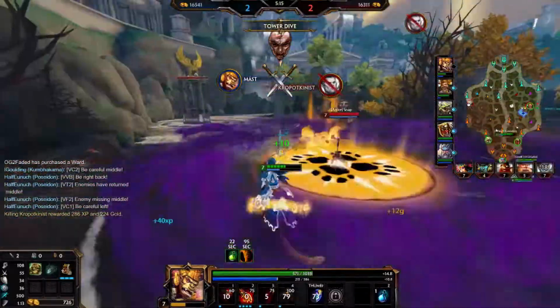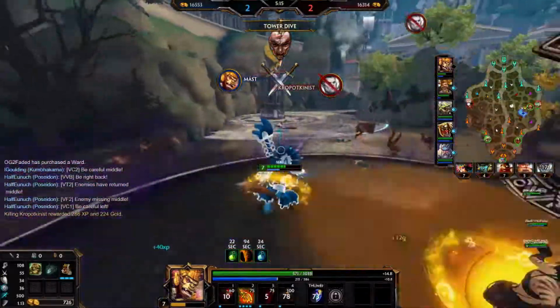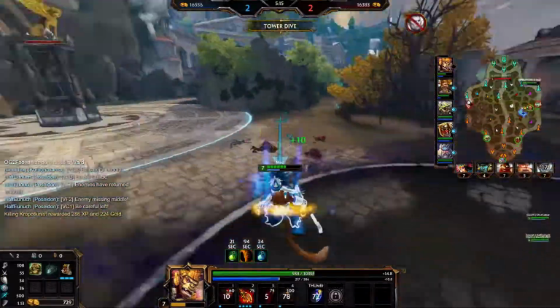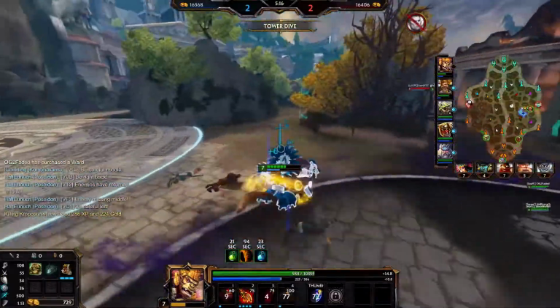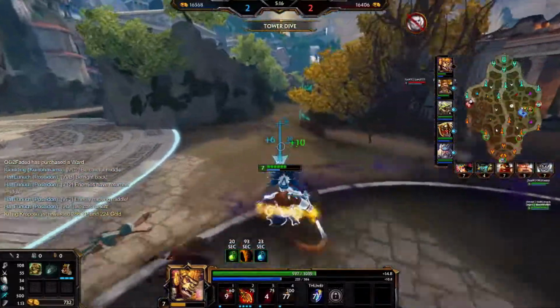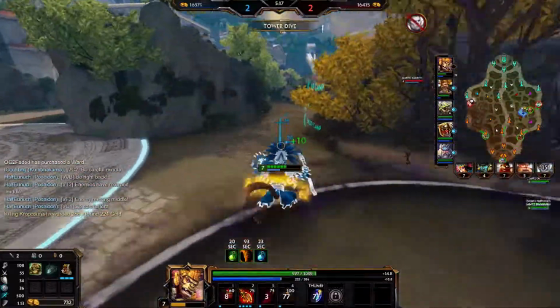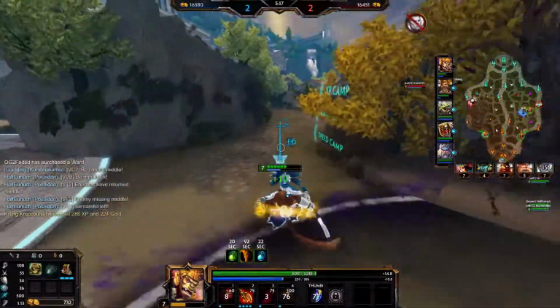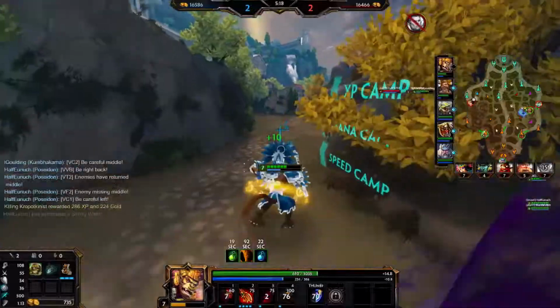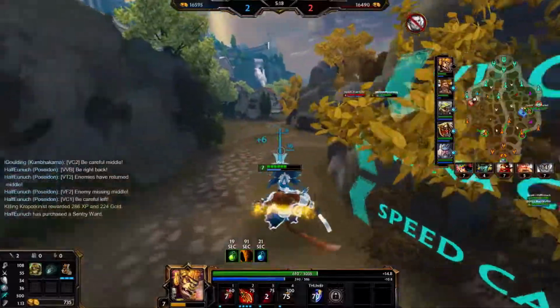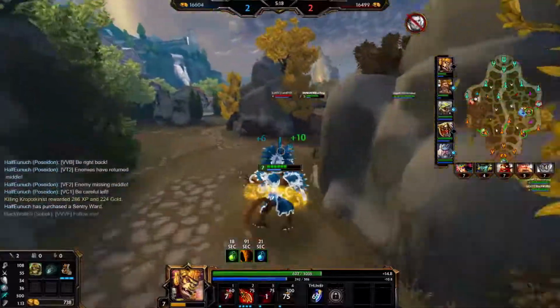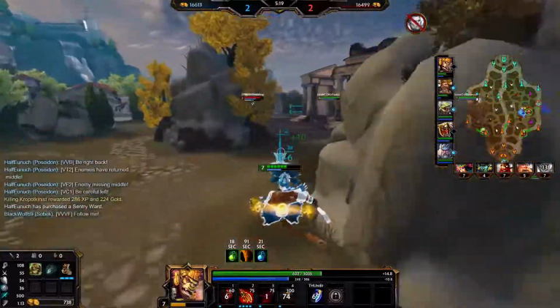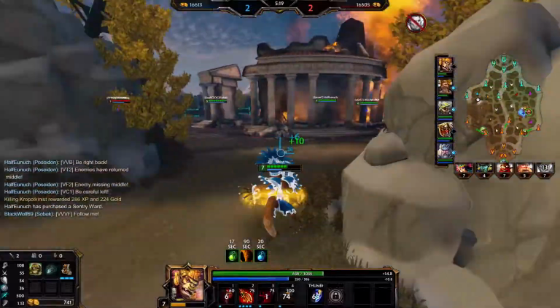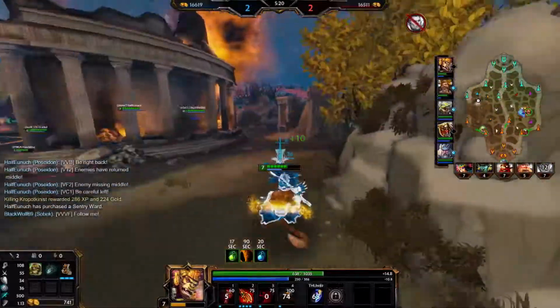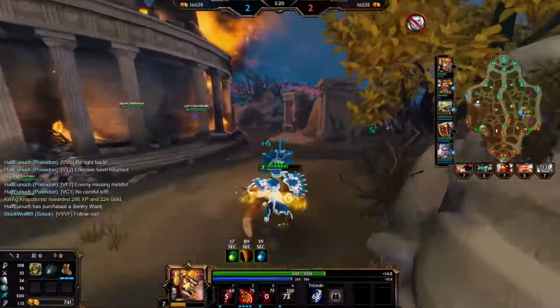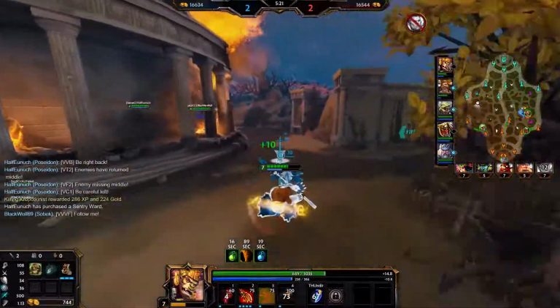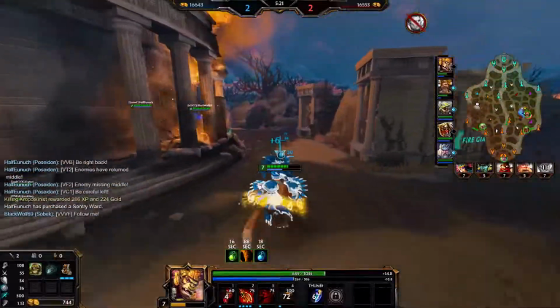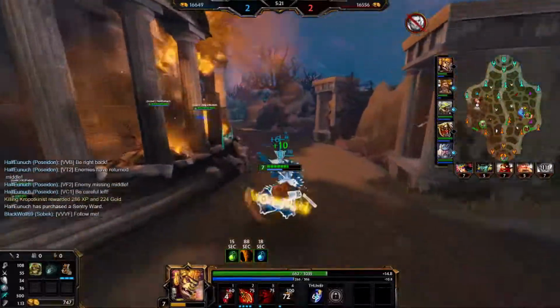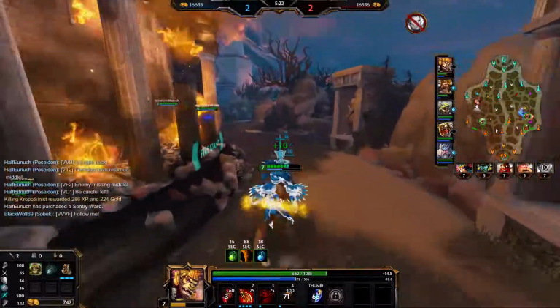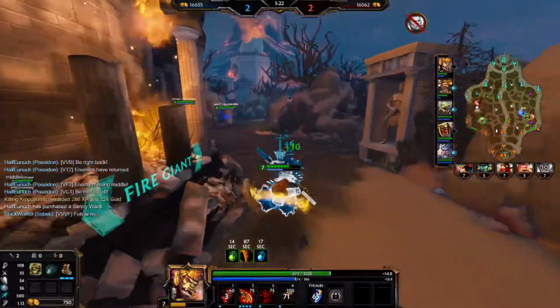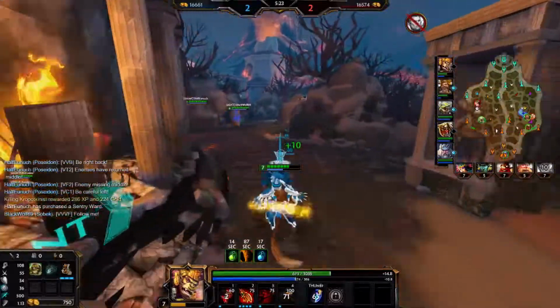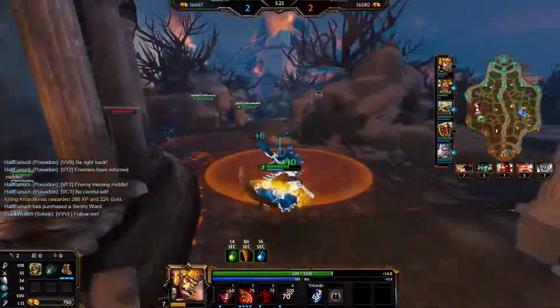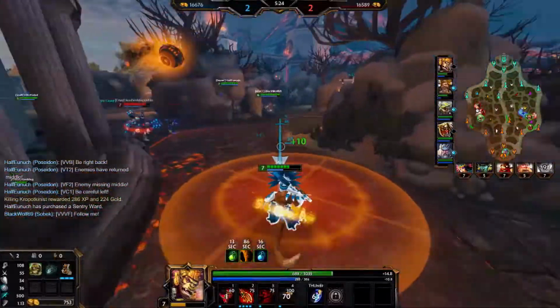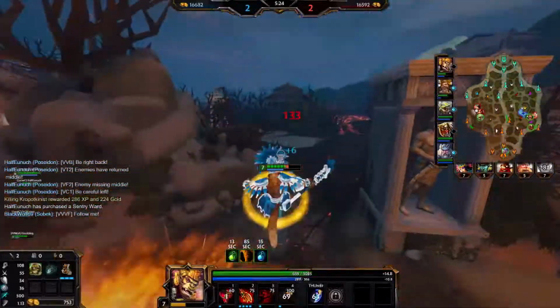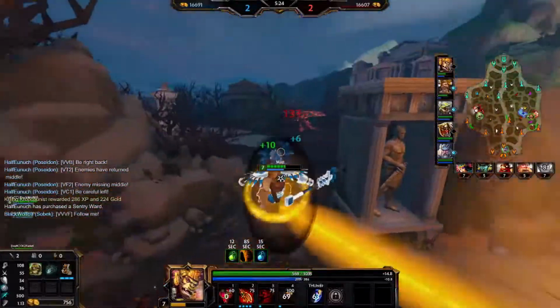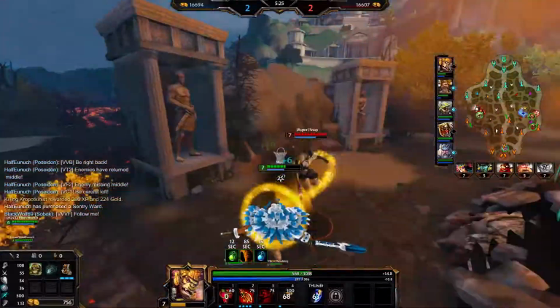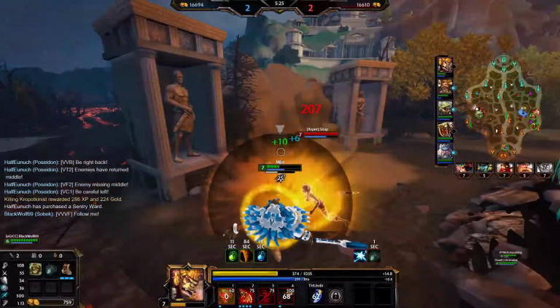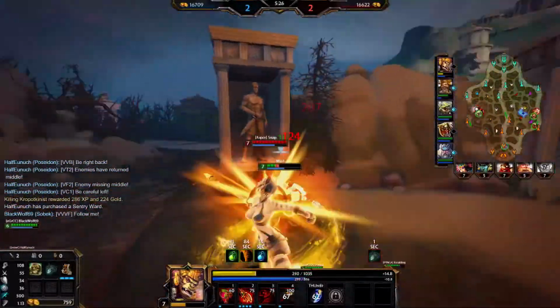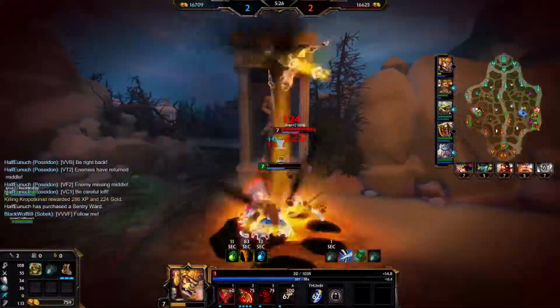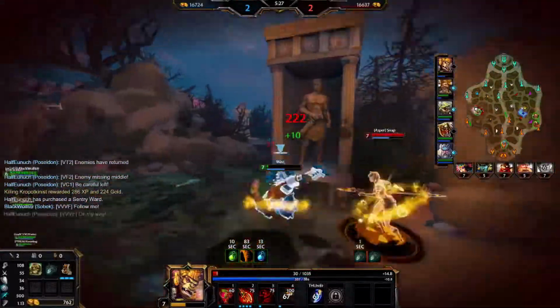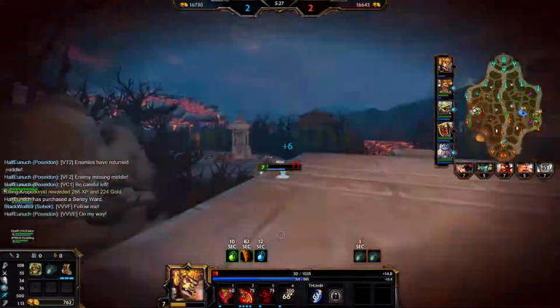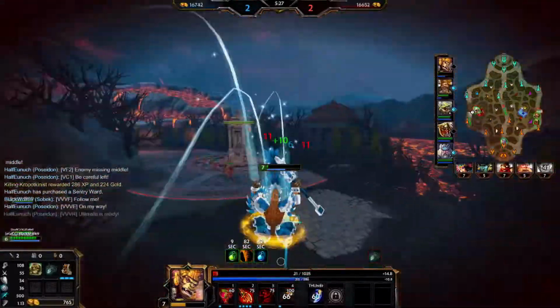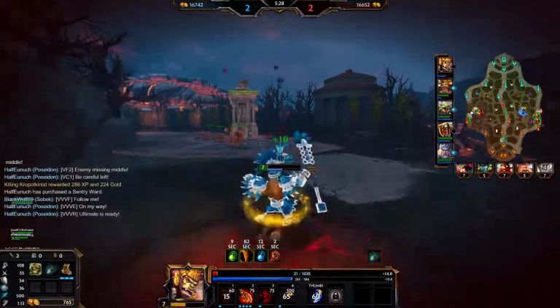Now it's time for Wheelix to gank me, but she never really had a chance. I mean, I get out with like 8 HP — that's 7 more than I even need.